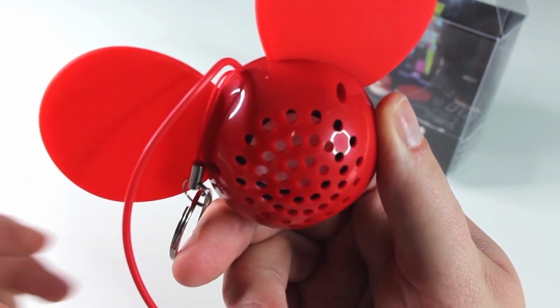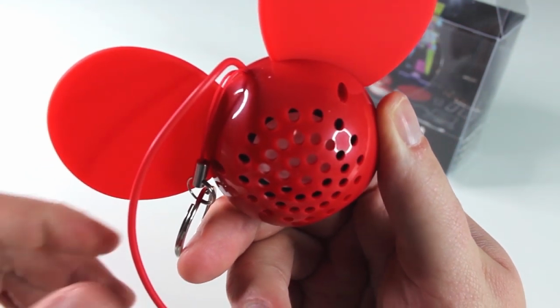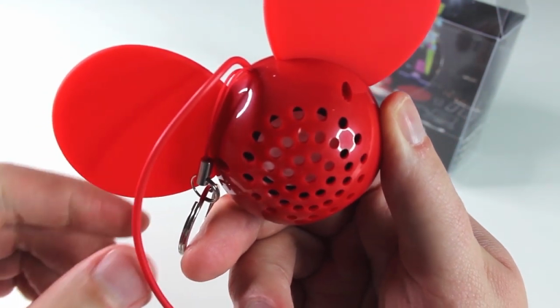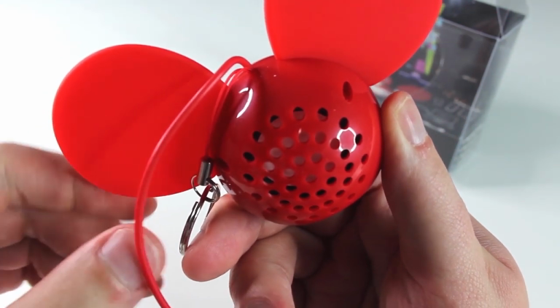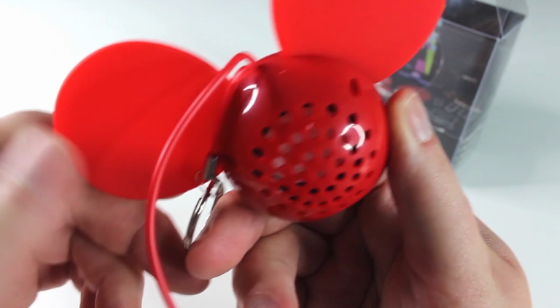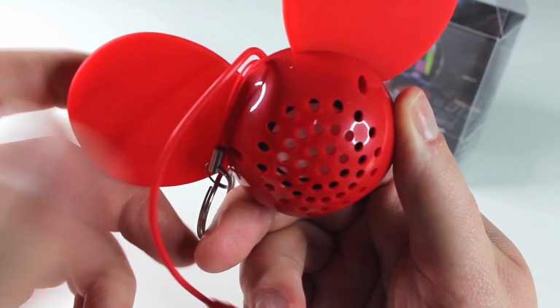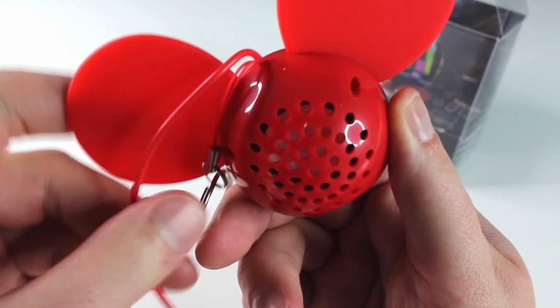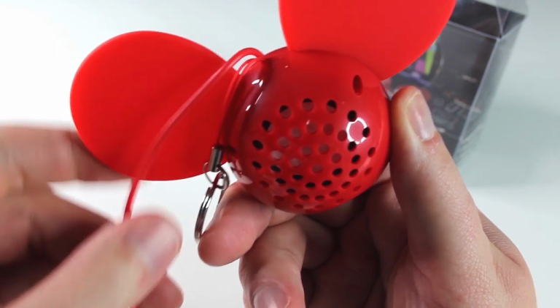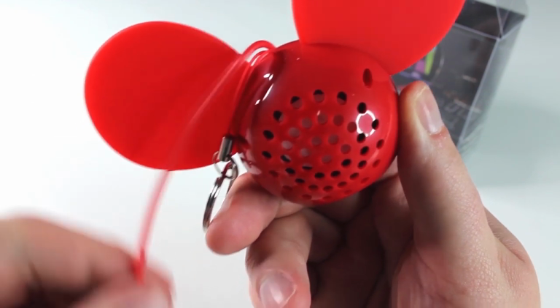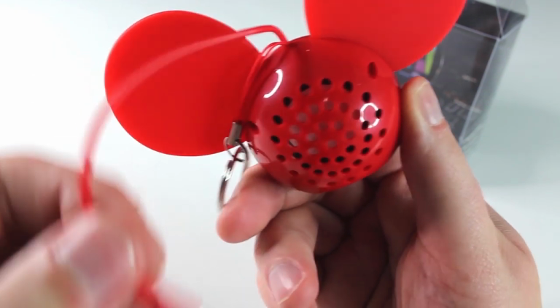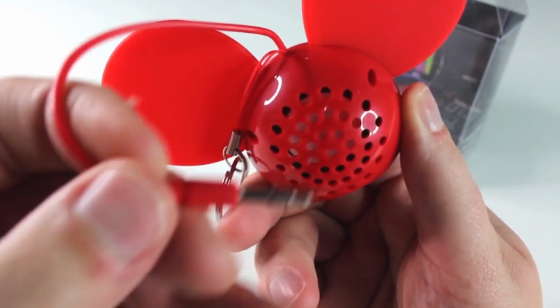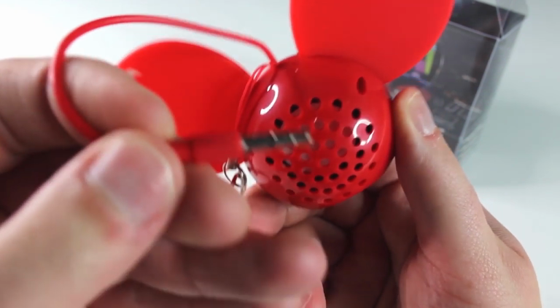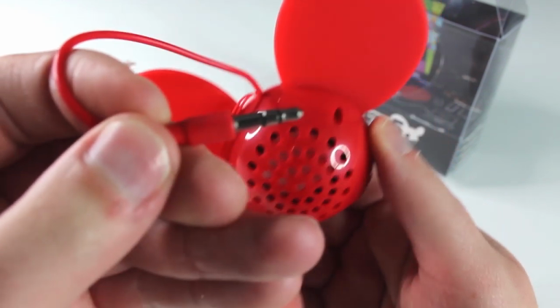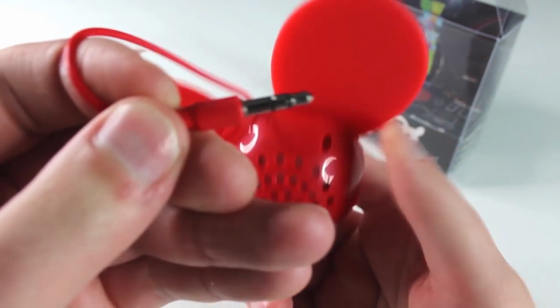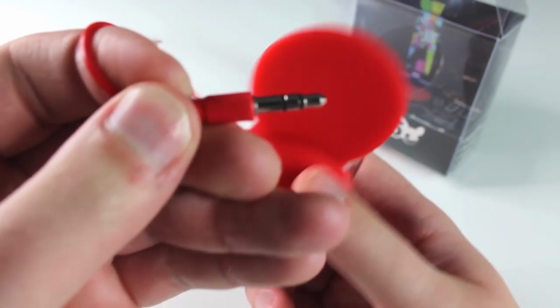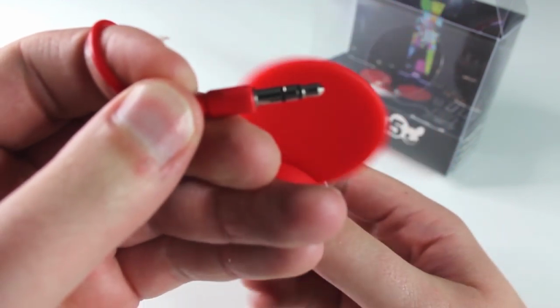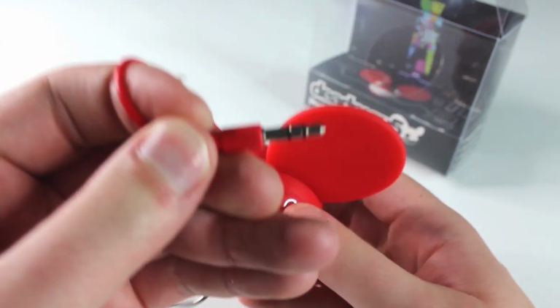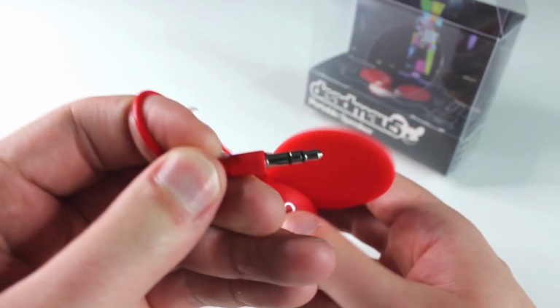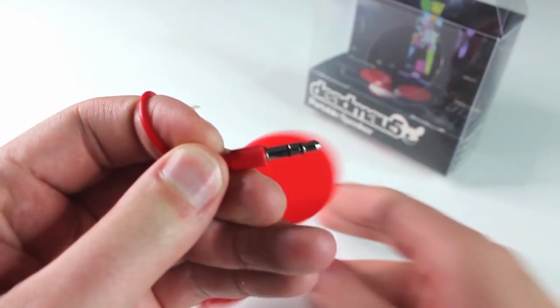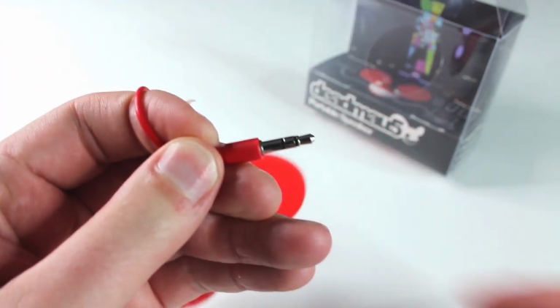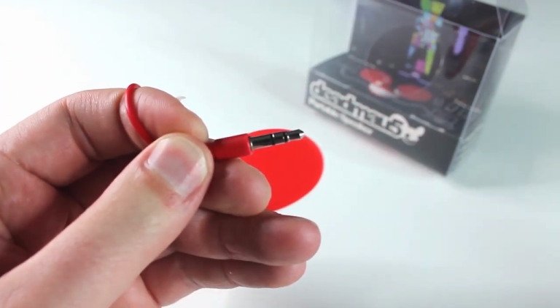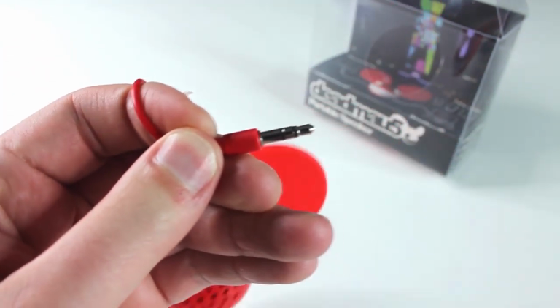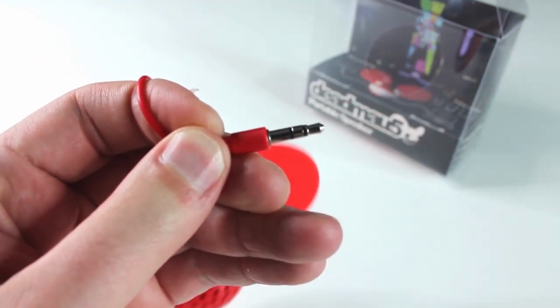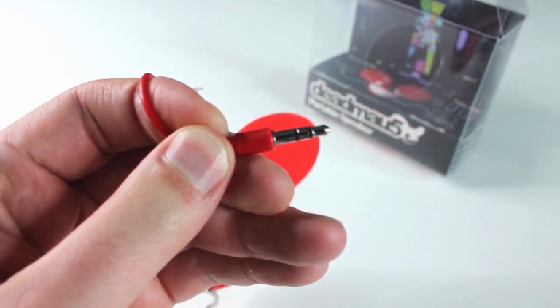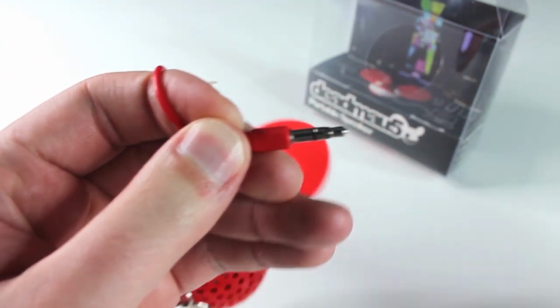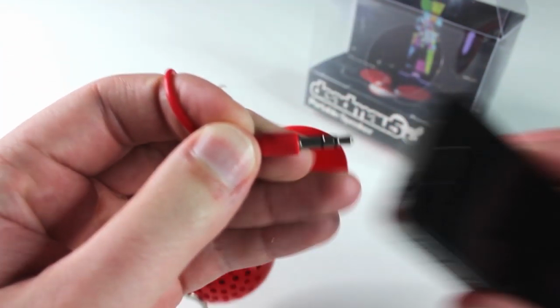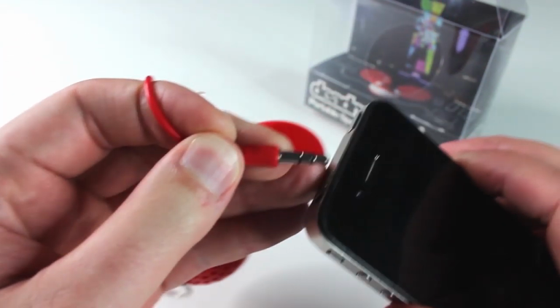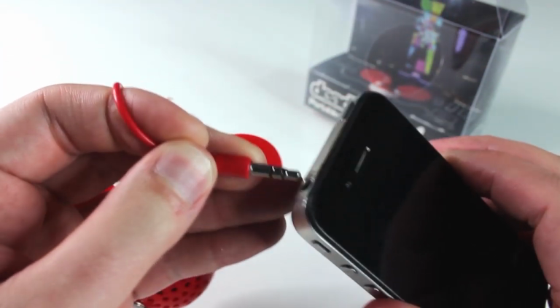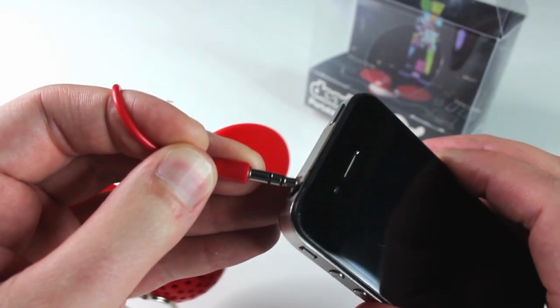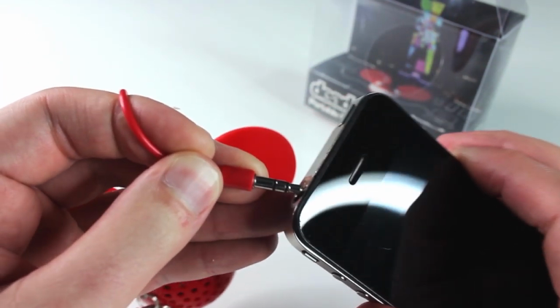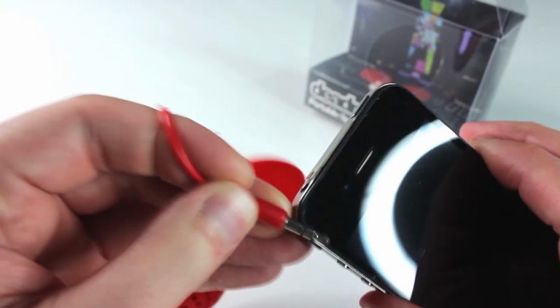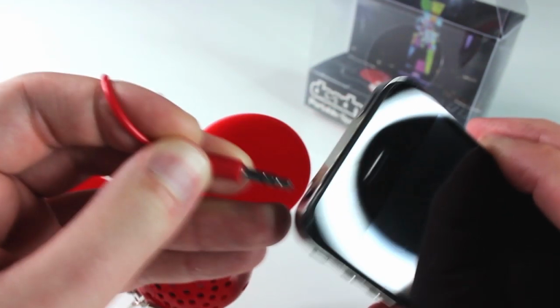Let me plug in my phone using a universal 3.5mm jack and show you the sound quality.